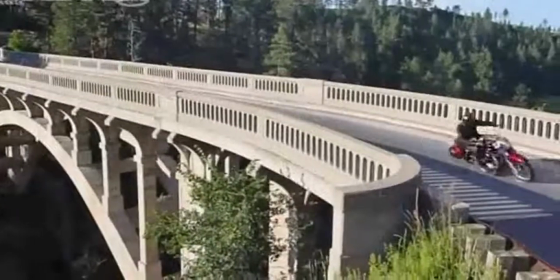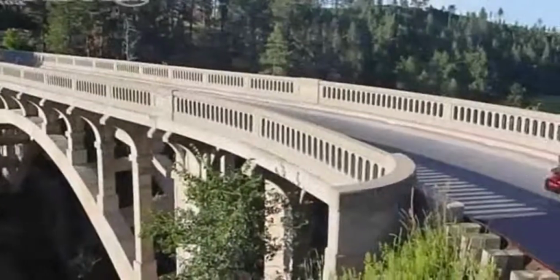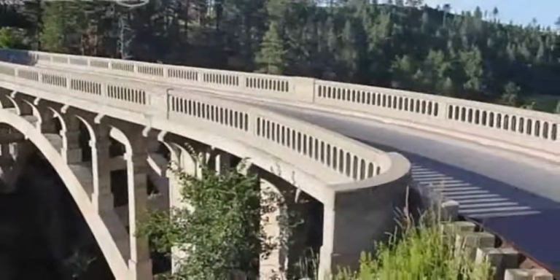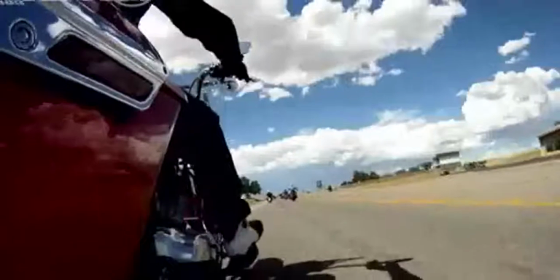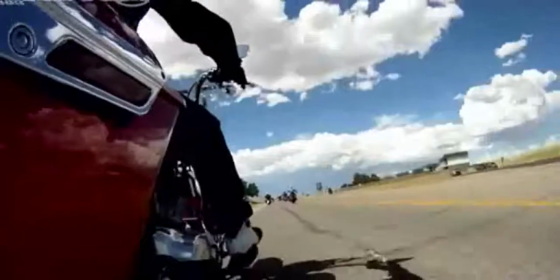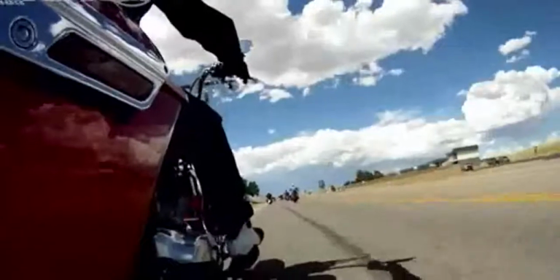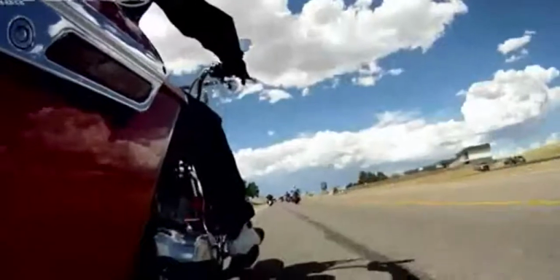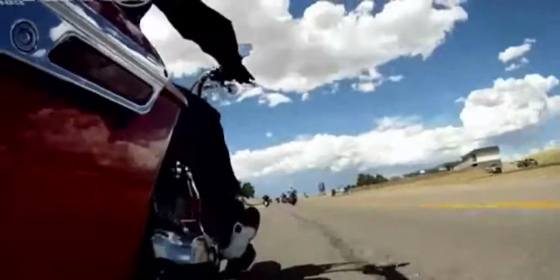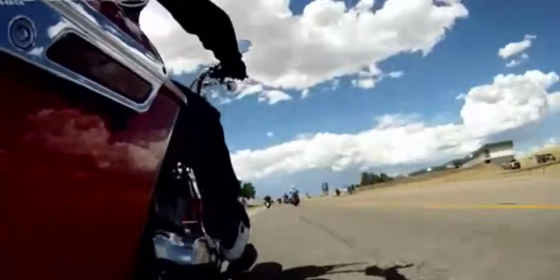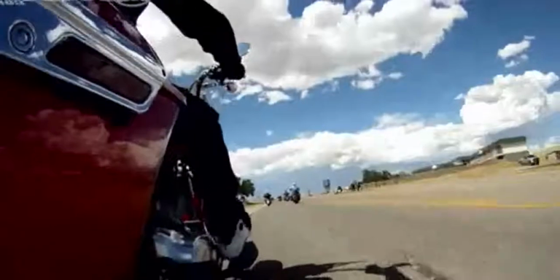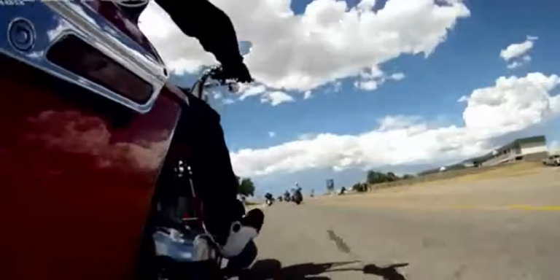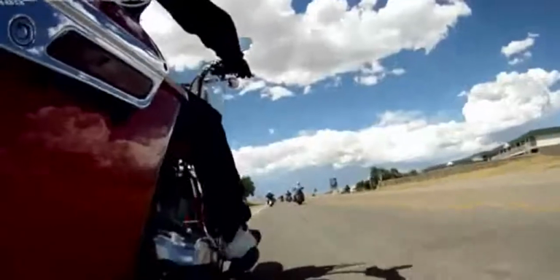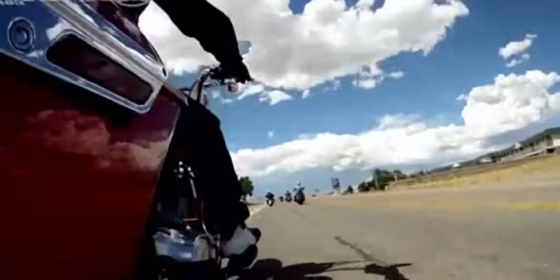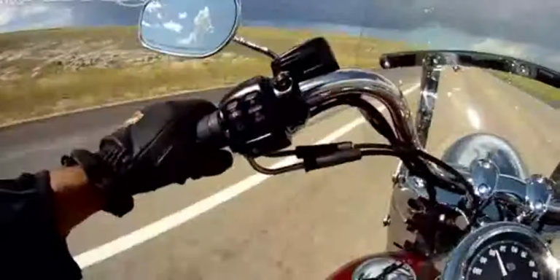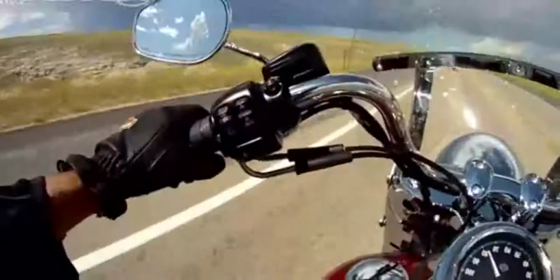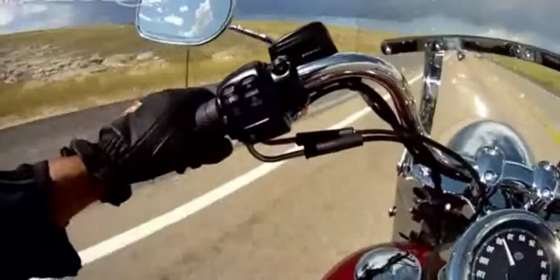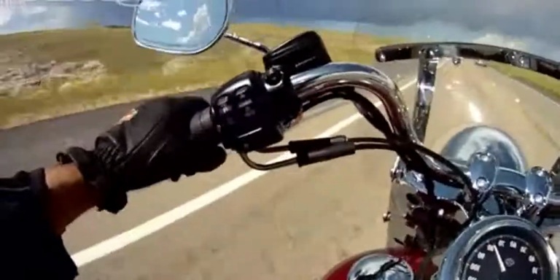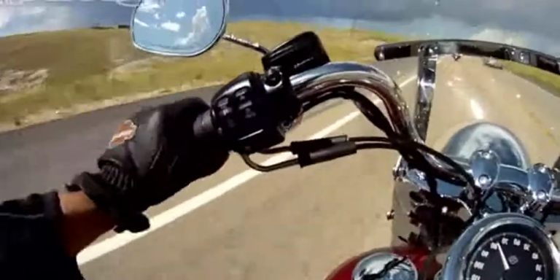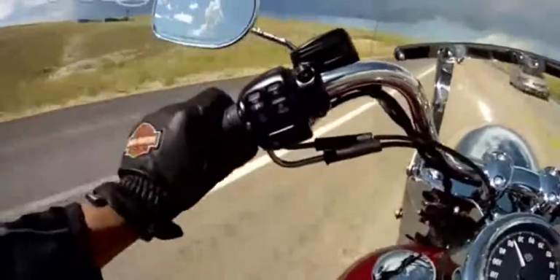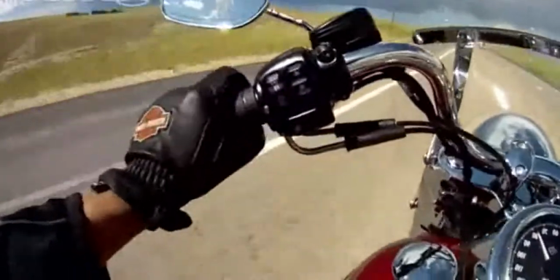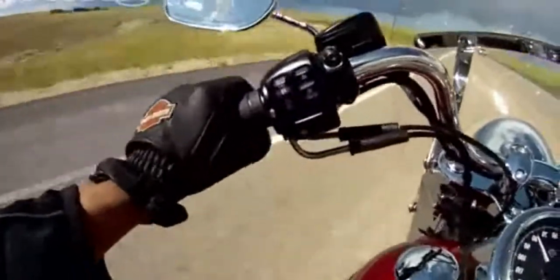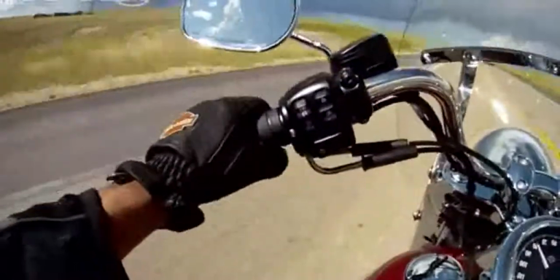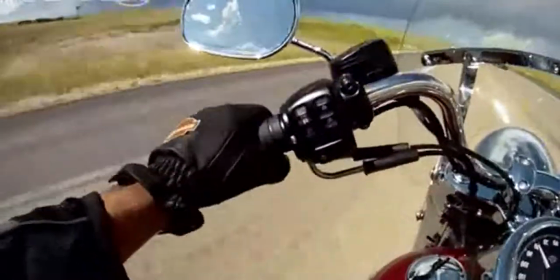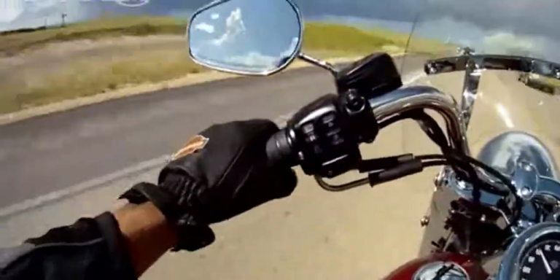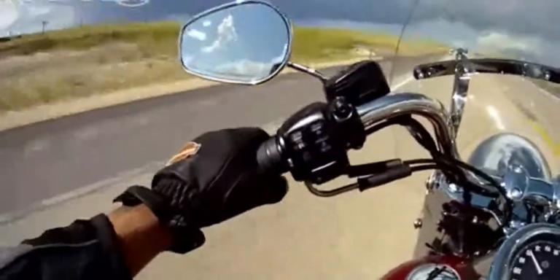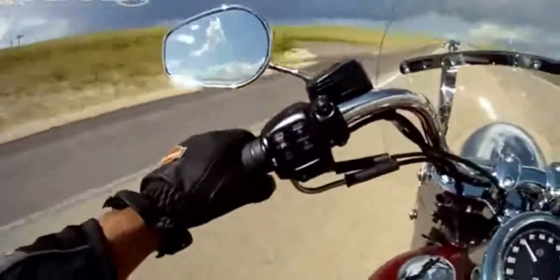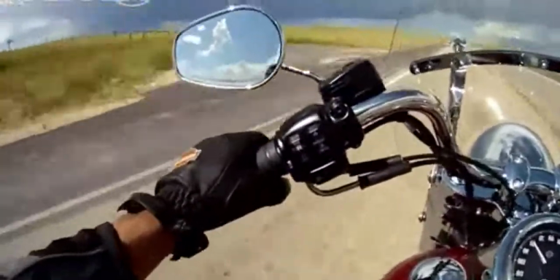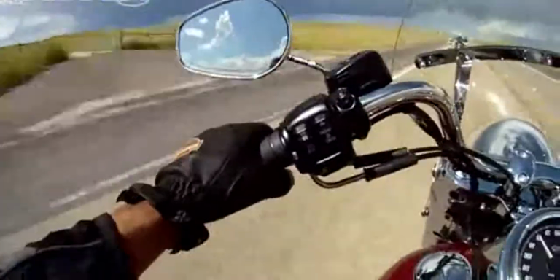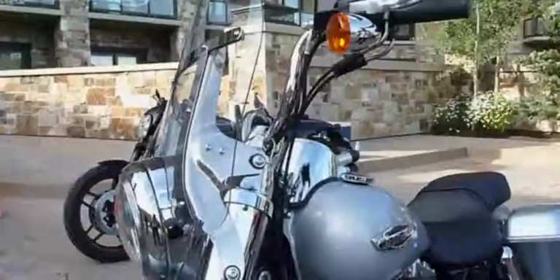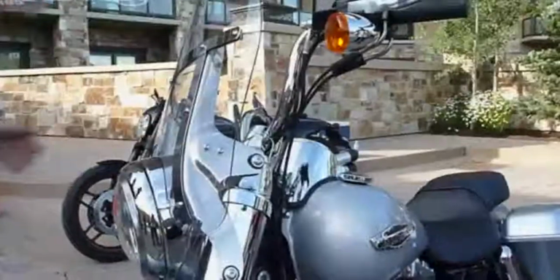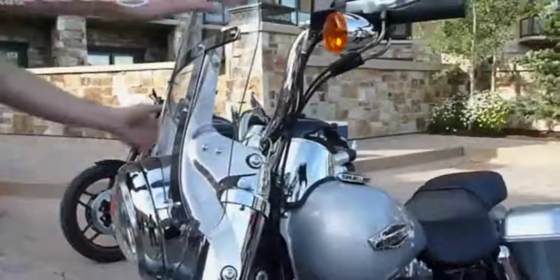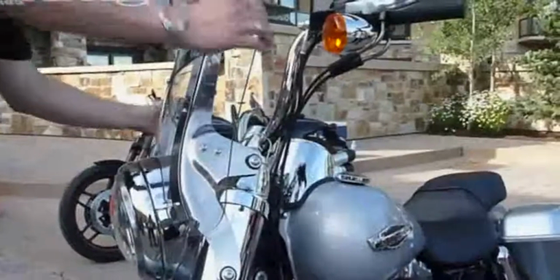Since it's small, the Switchback feels a bit more responsive during acceleration. The fork-mounted windshield and hard saddlebags are easily removed when you're running around the city.